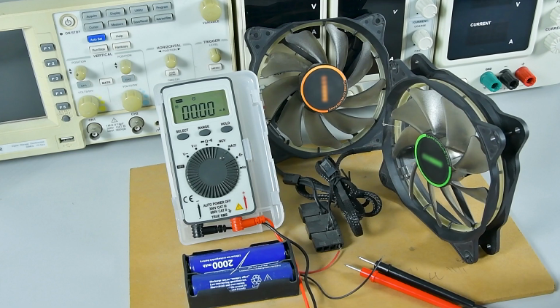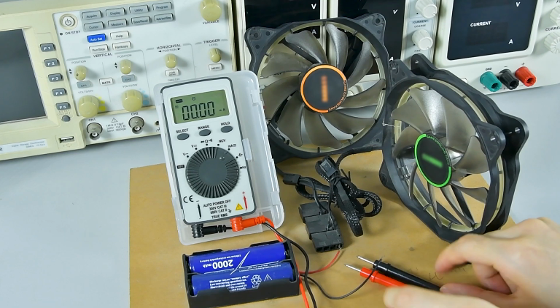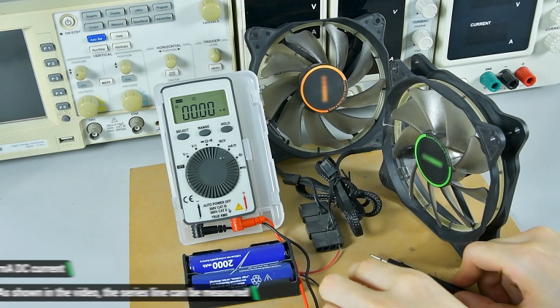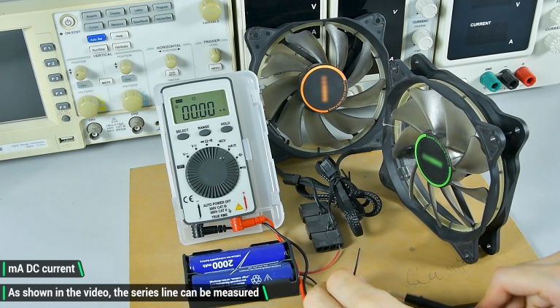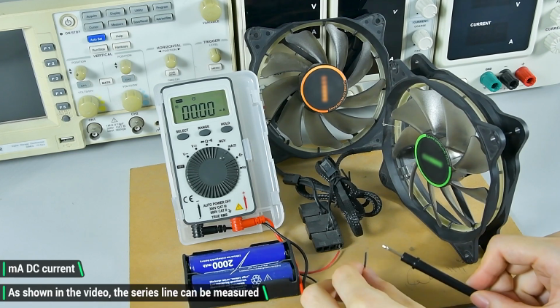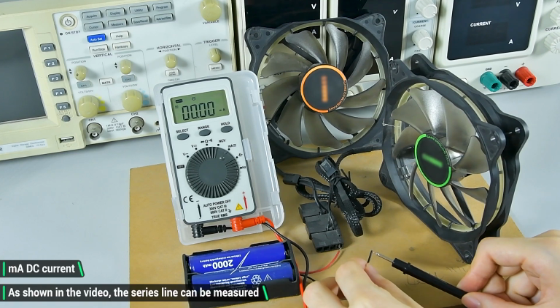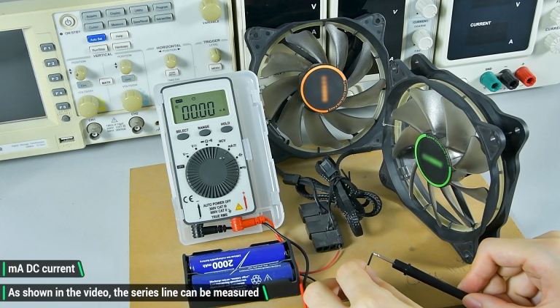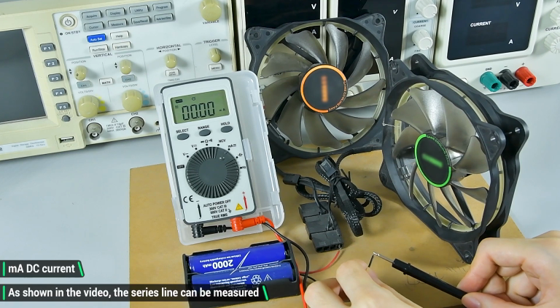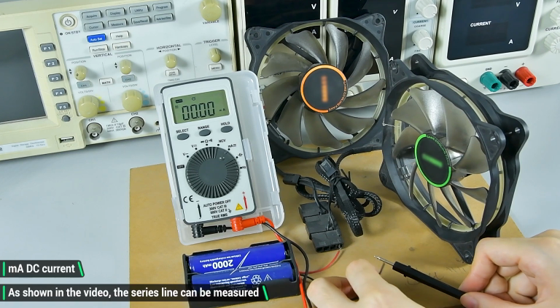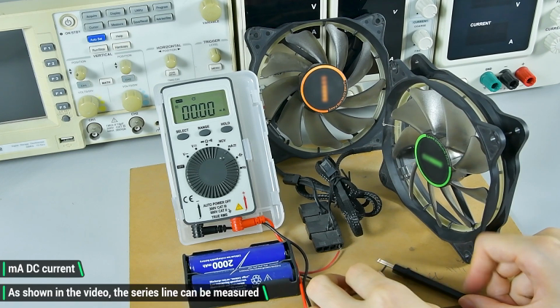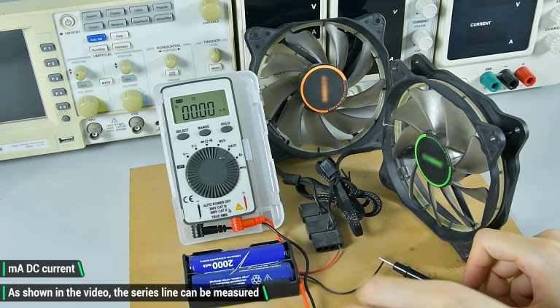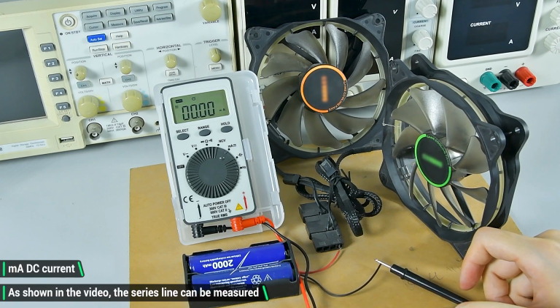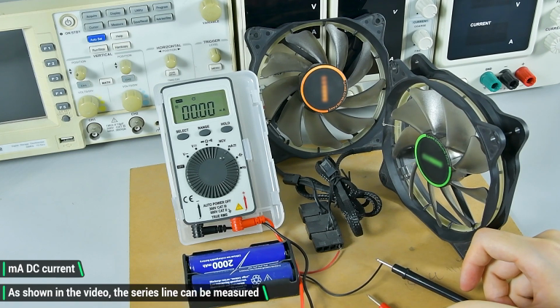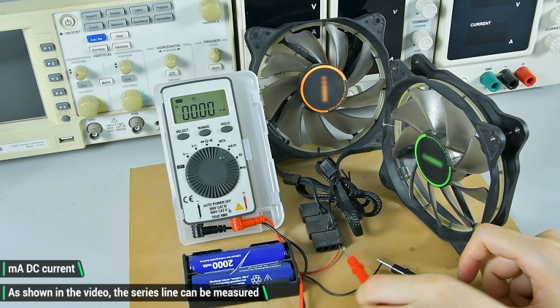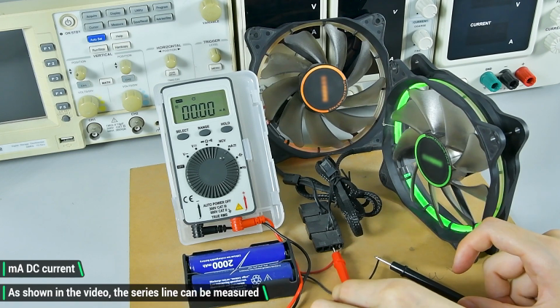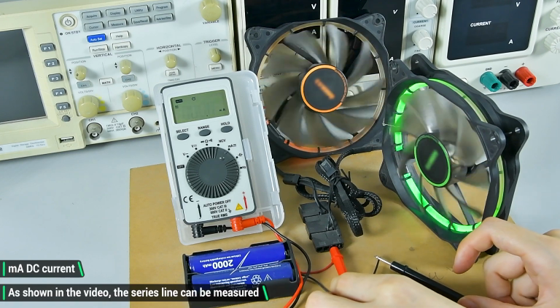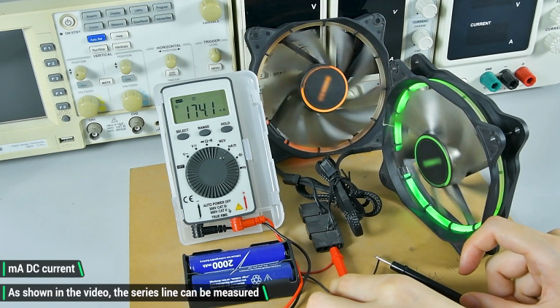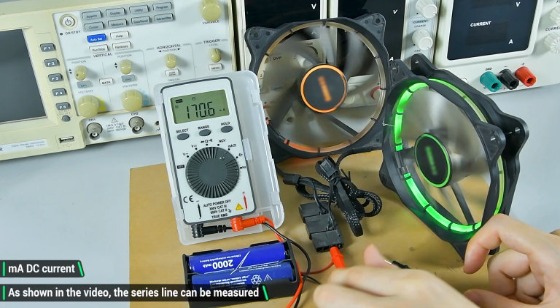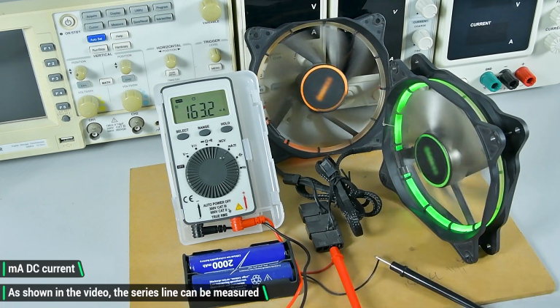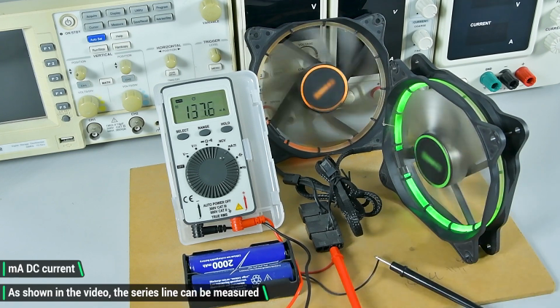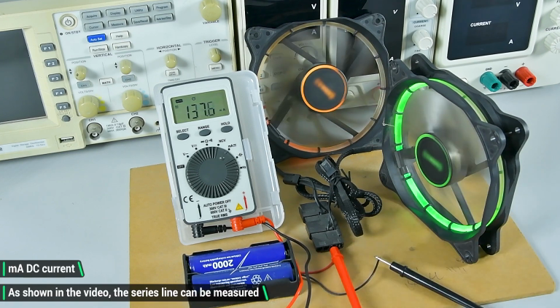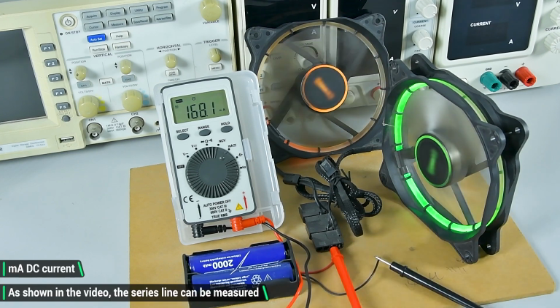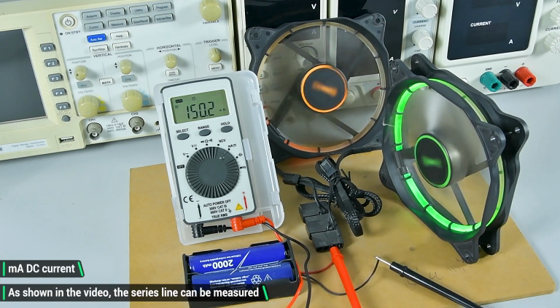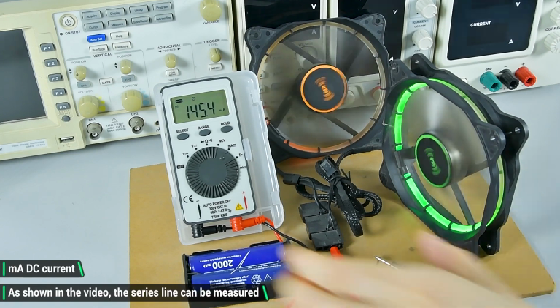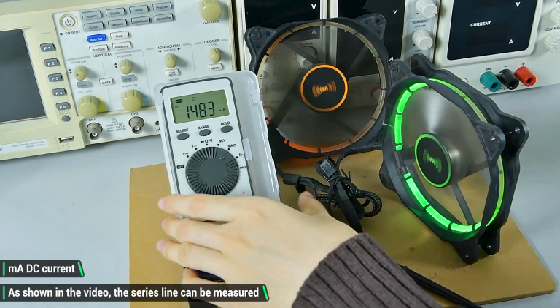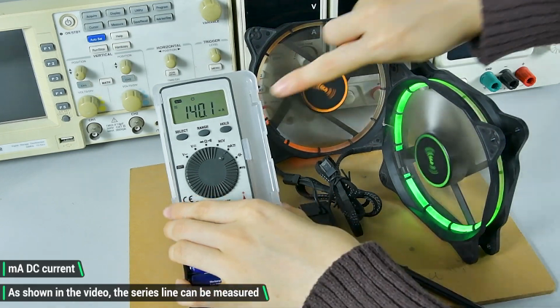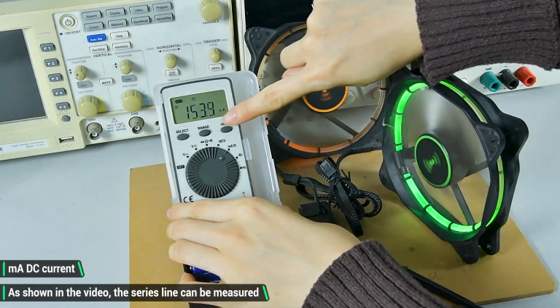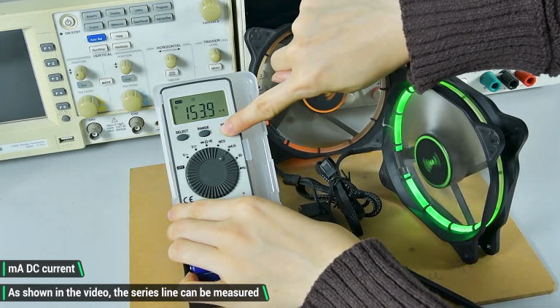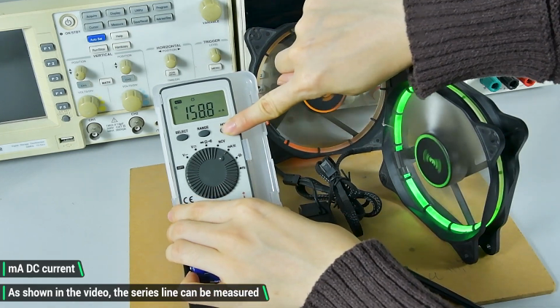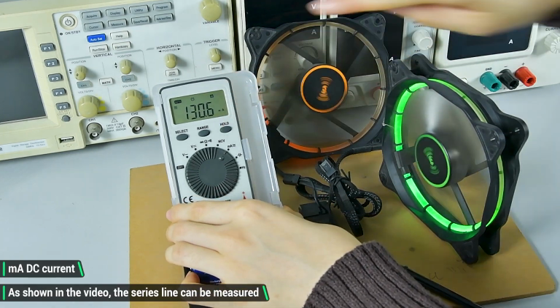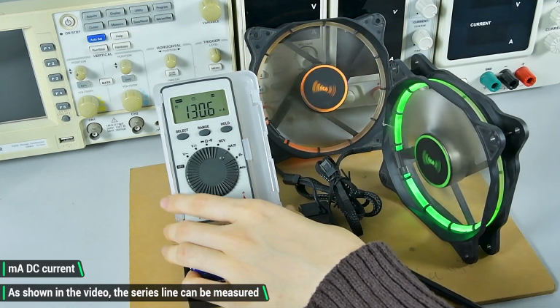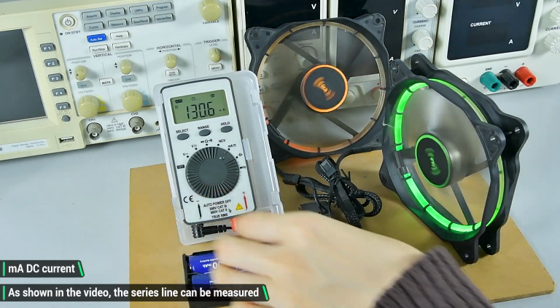DC current measurement. Switch to the corresponding gear and connect the line in series as shown in the video.